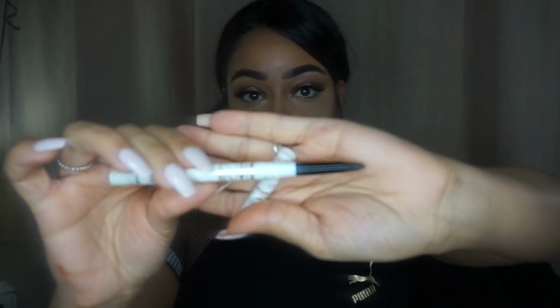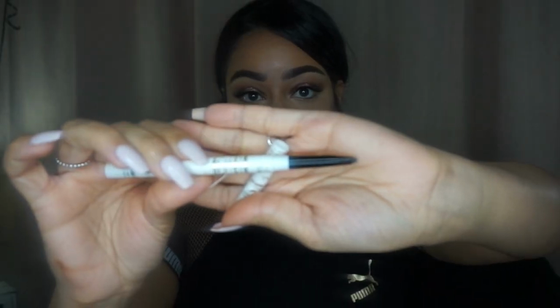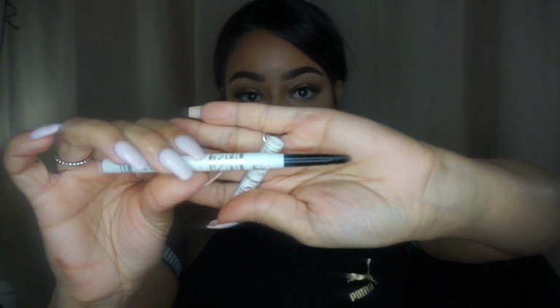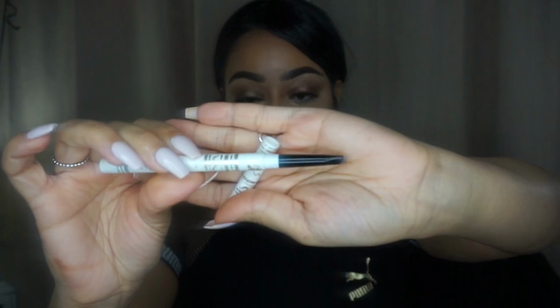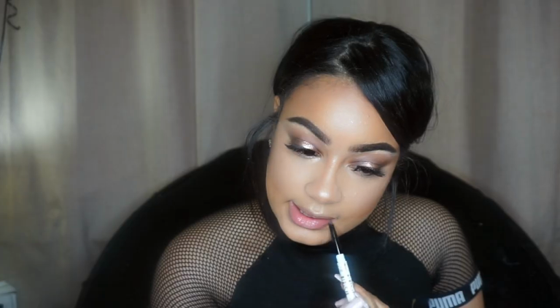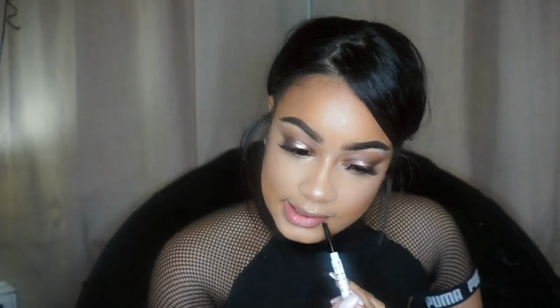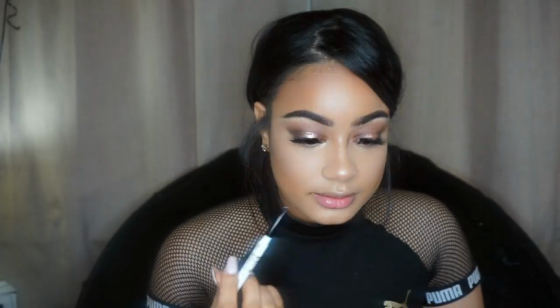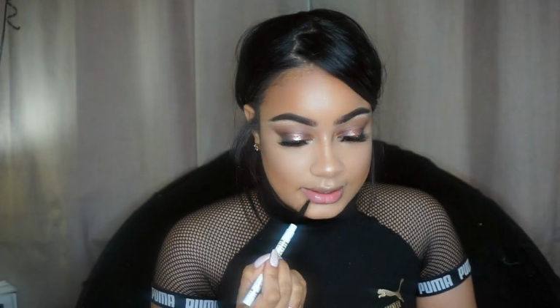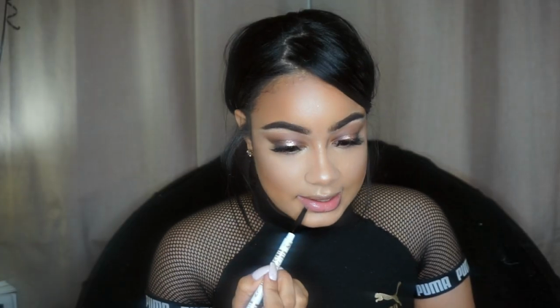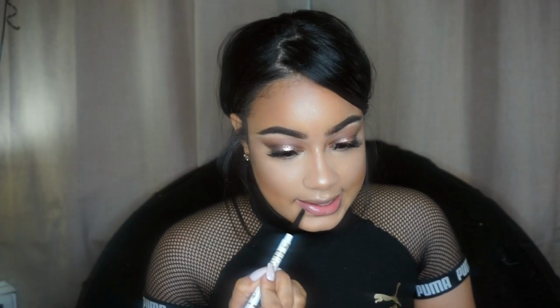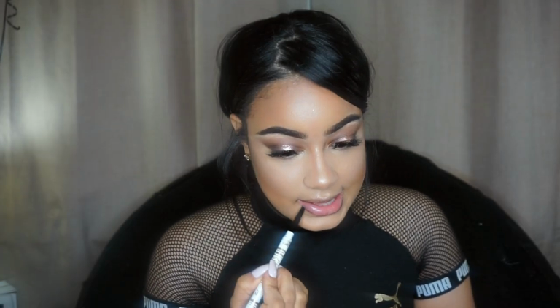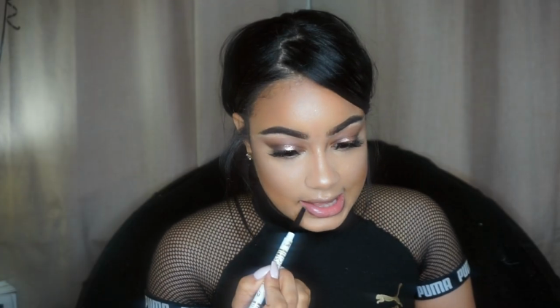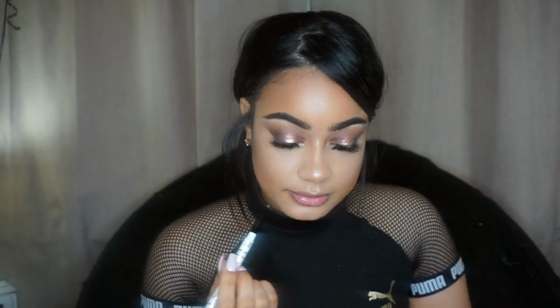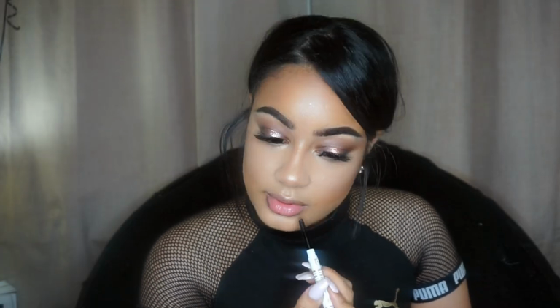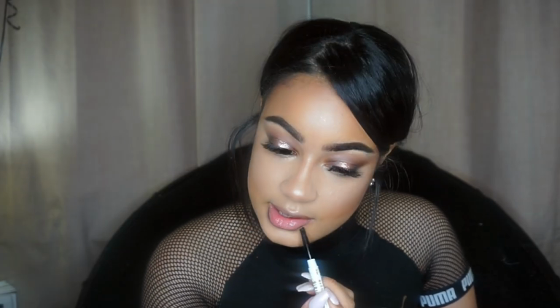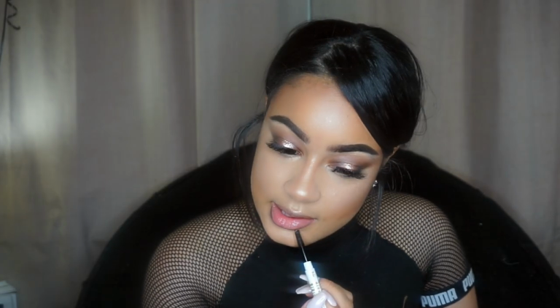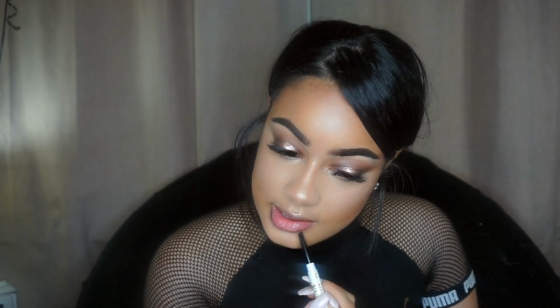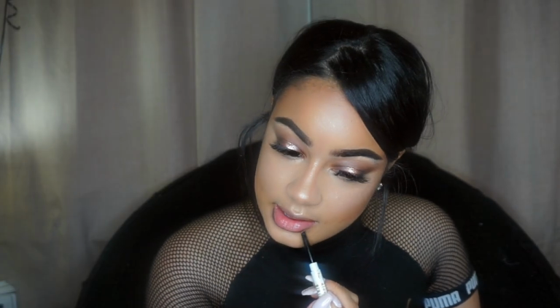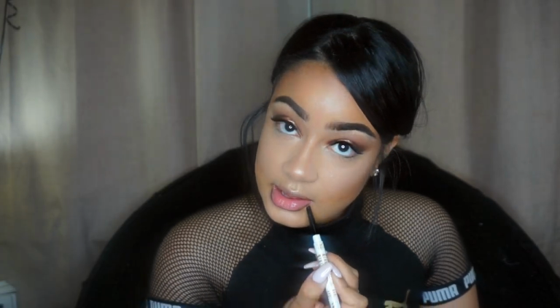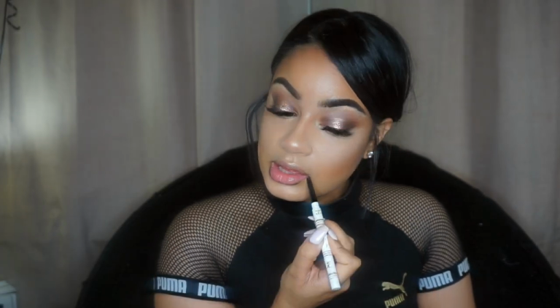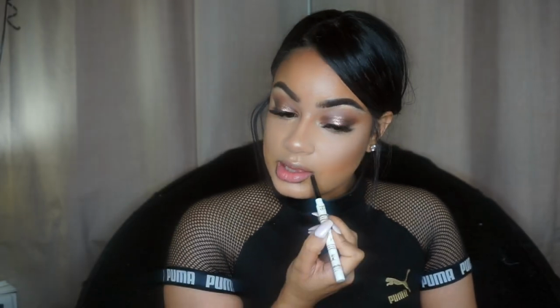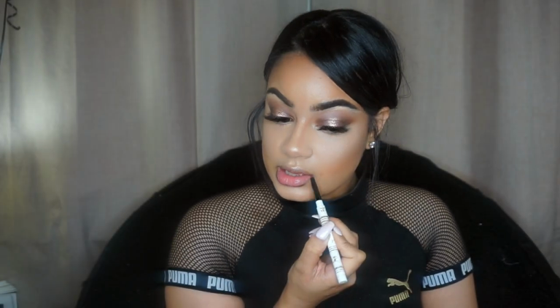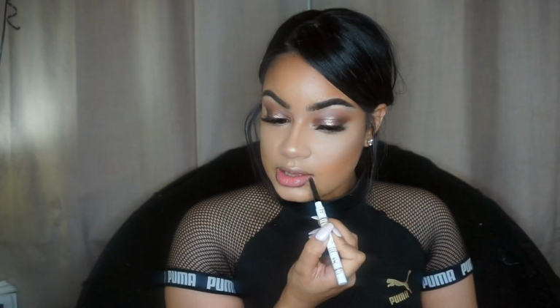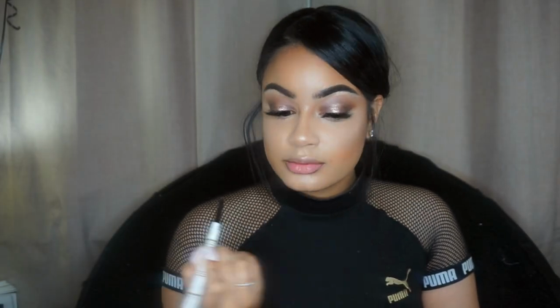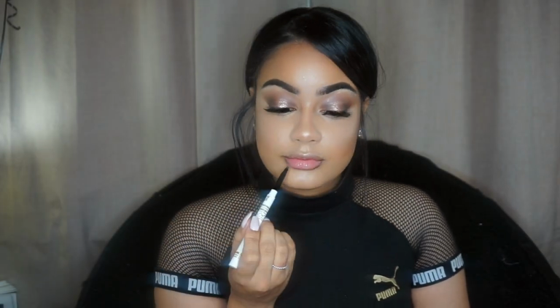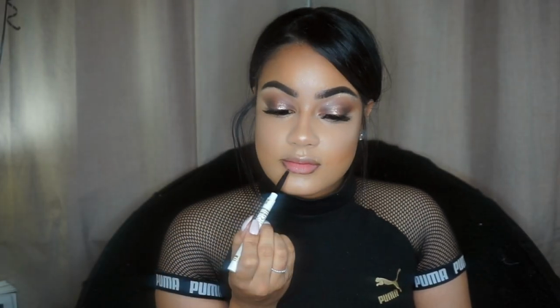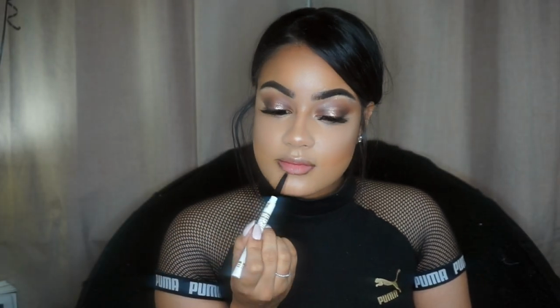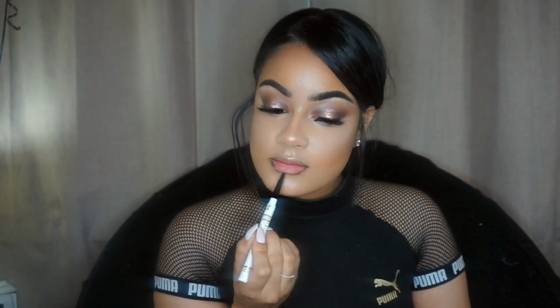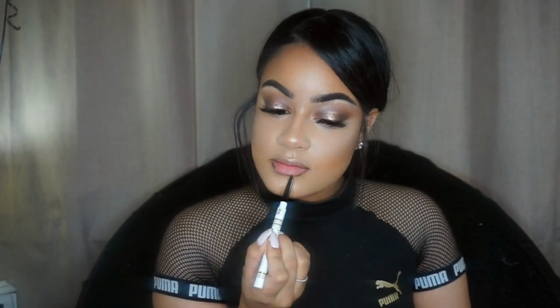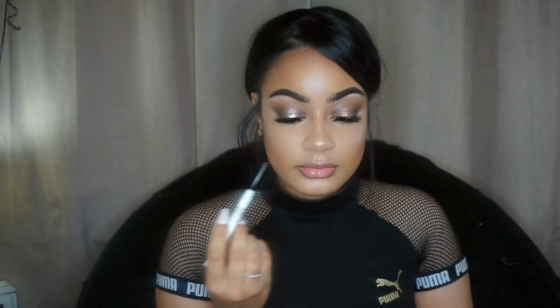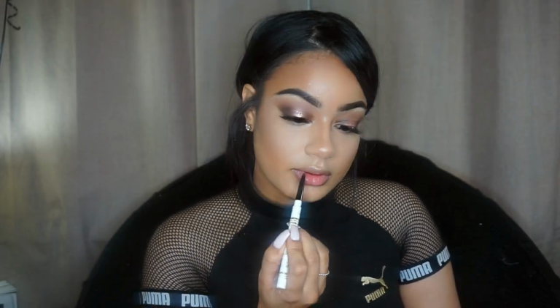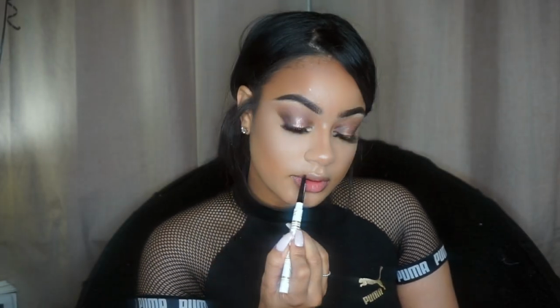I'm lining my lips with this brown eyebrow pencil, but you guys can use any brown lip liner that you may have lying around.